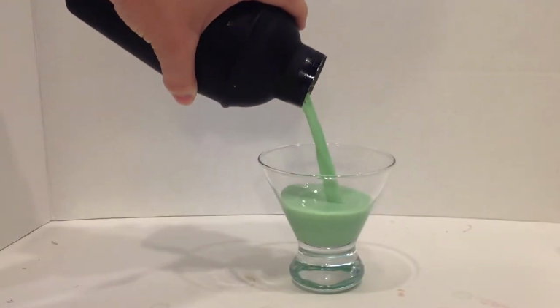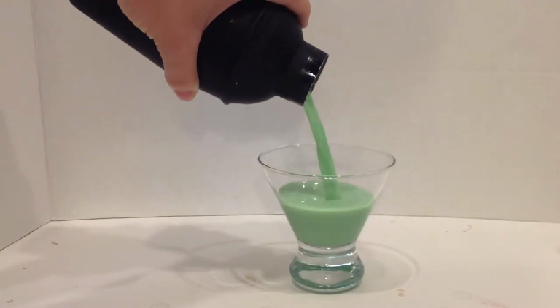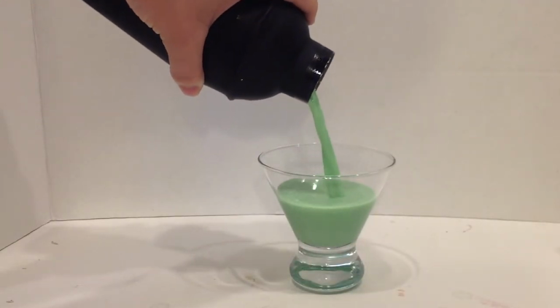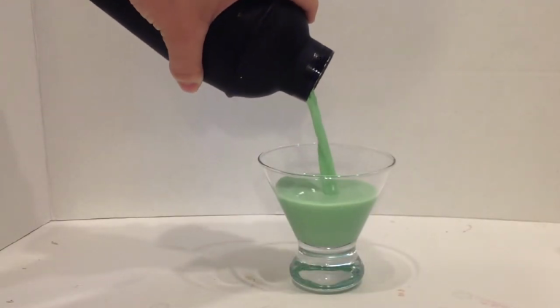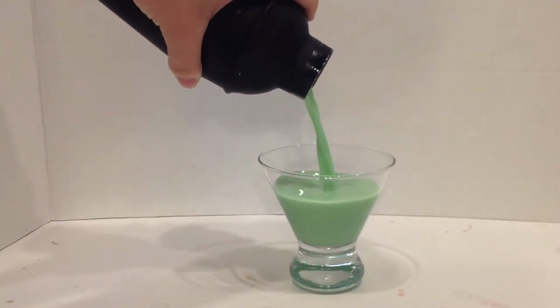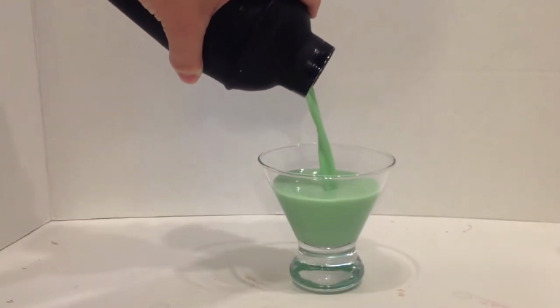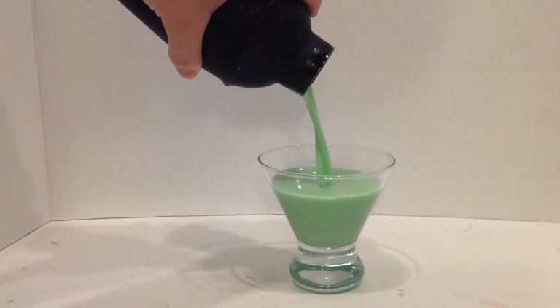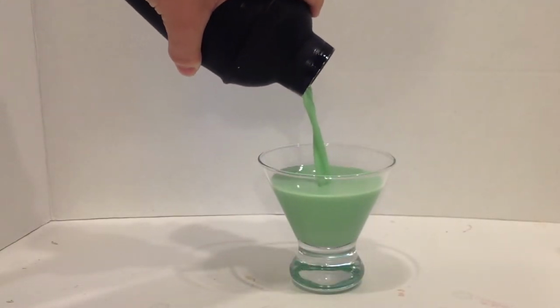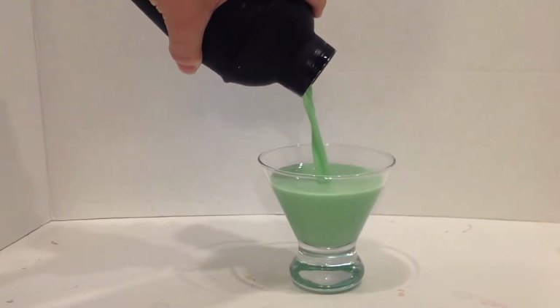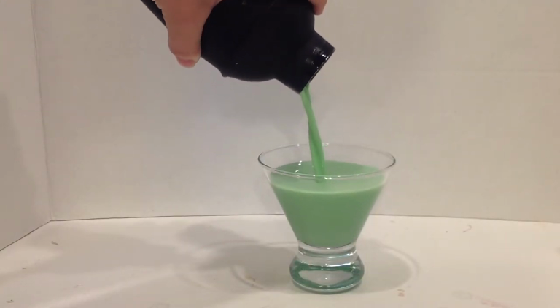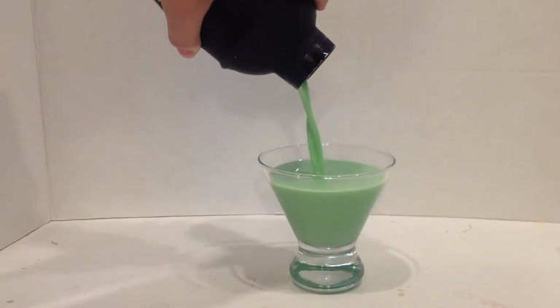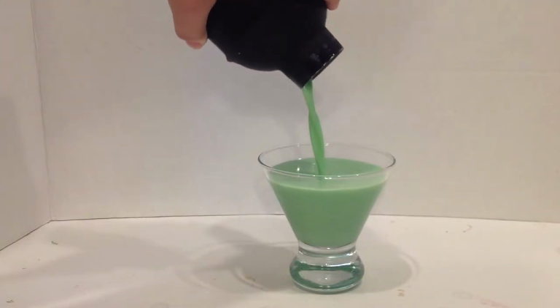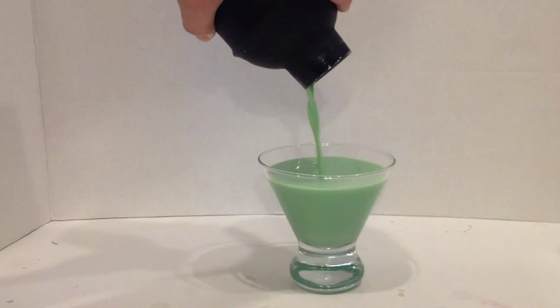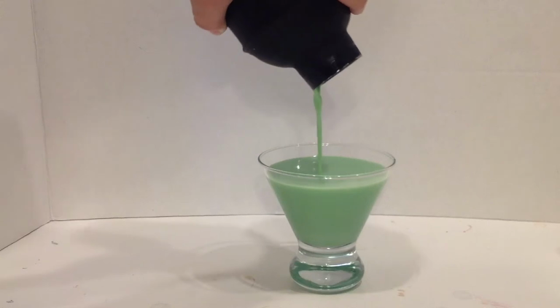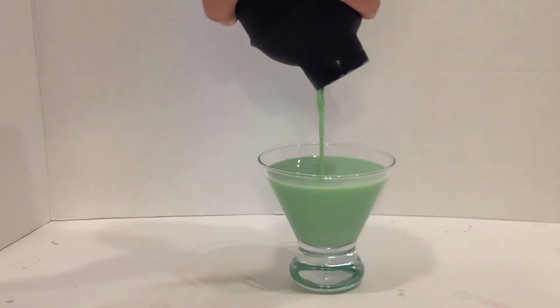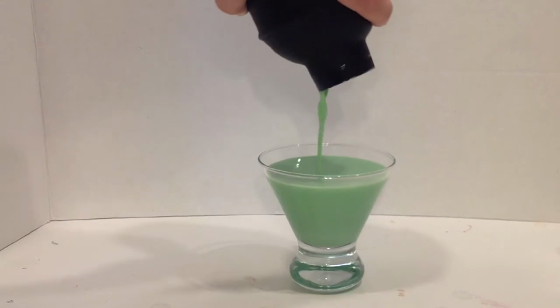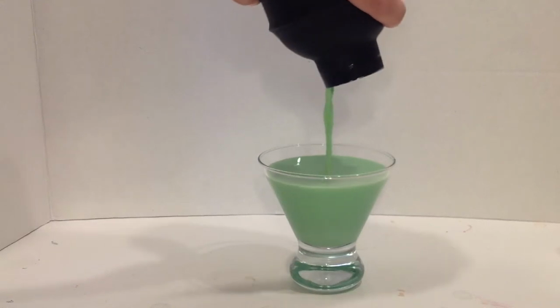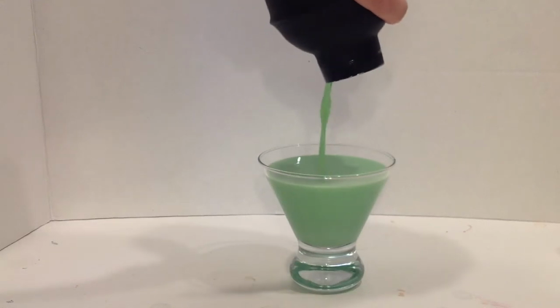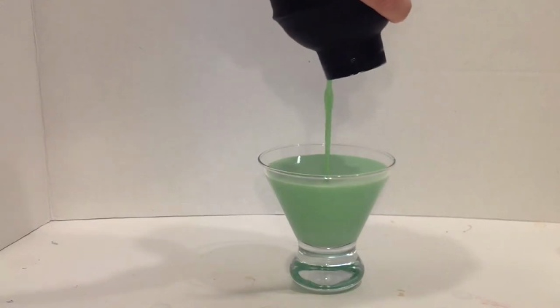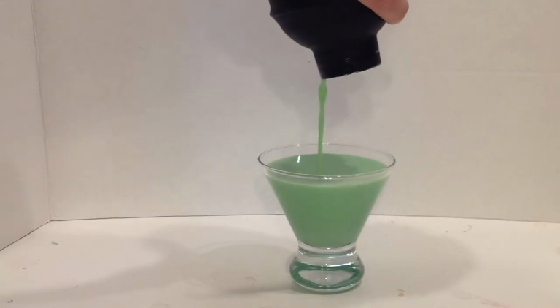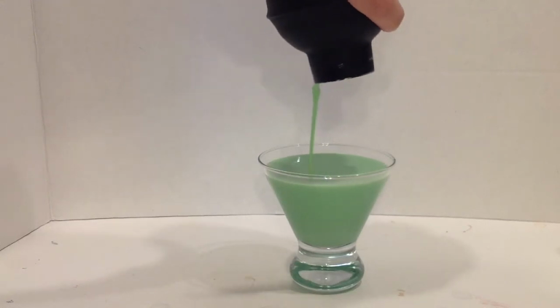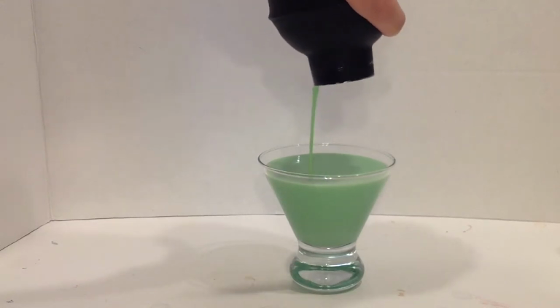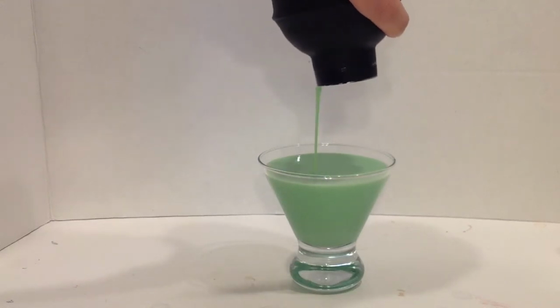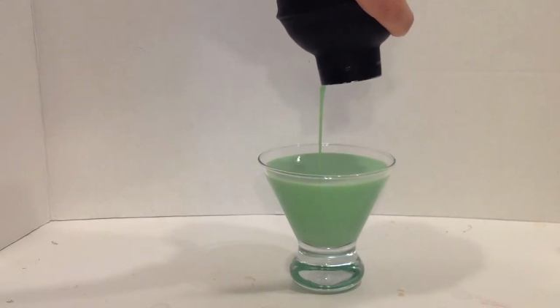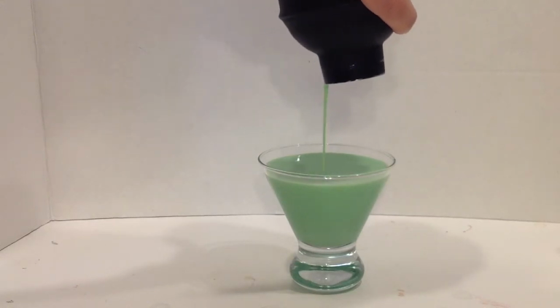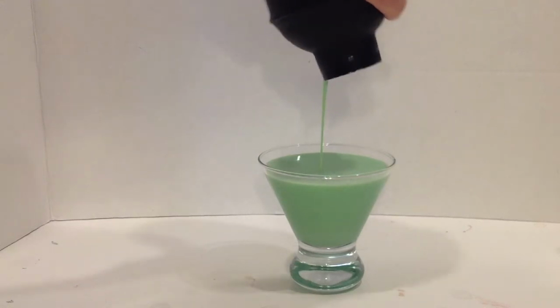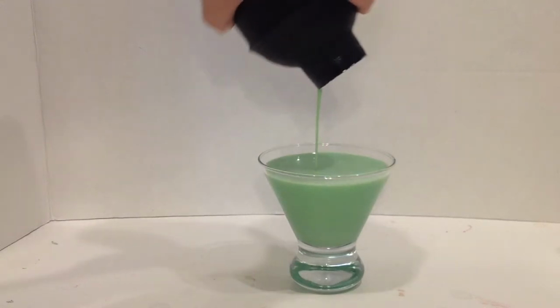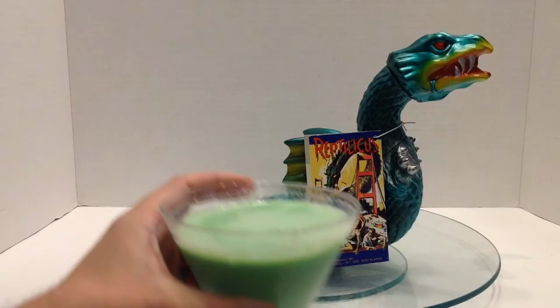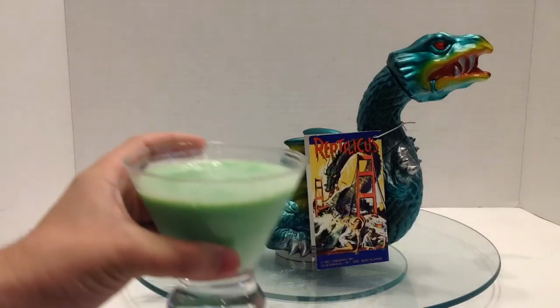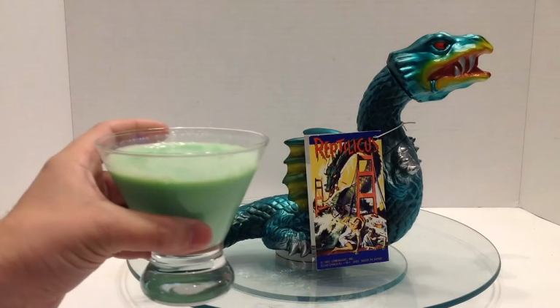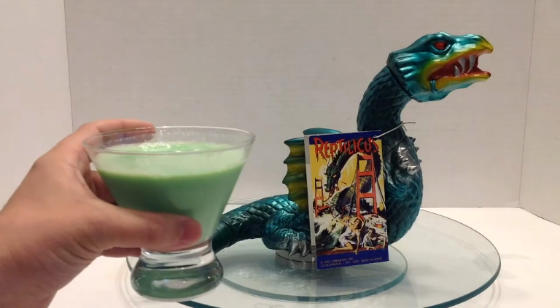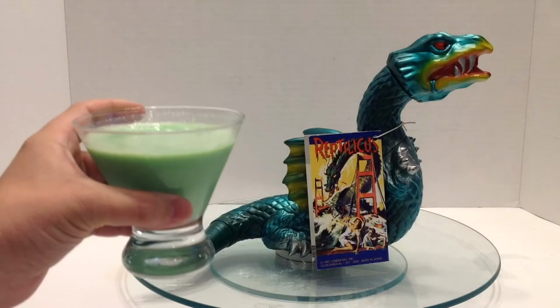And shake it up. There we go. It's Reptilicus!